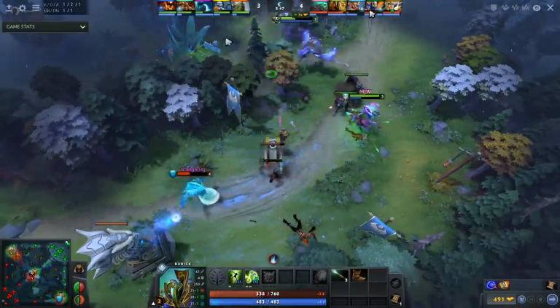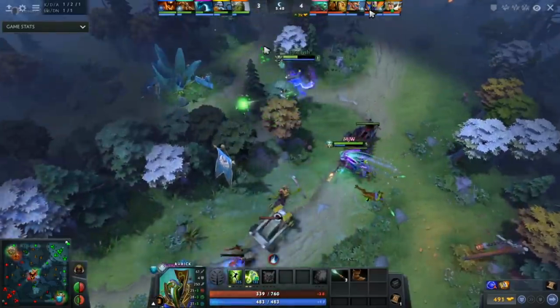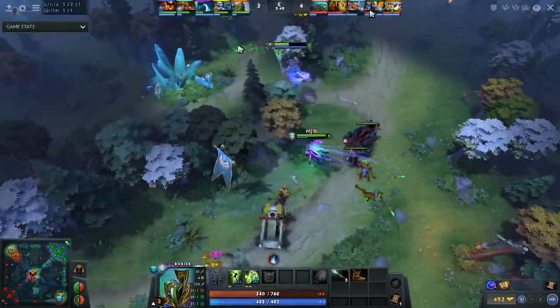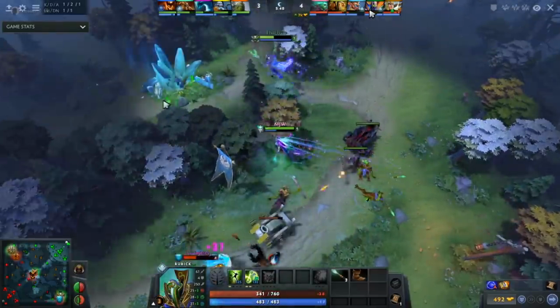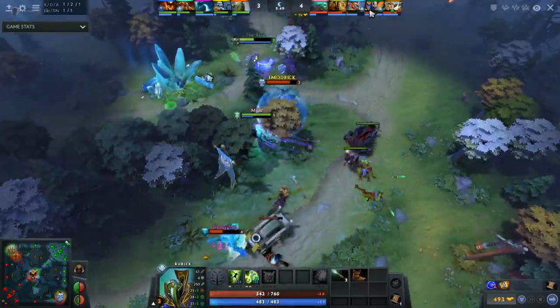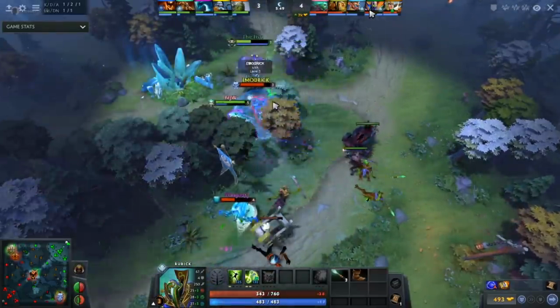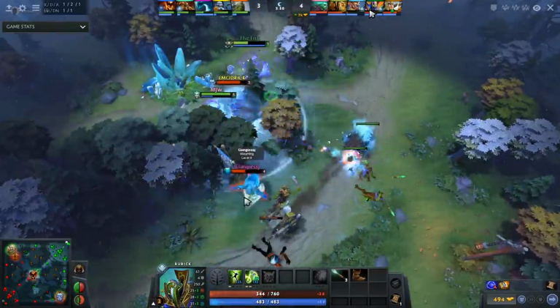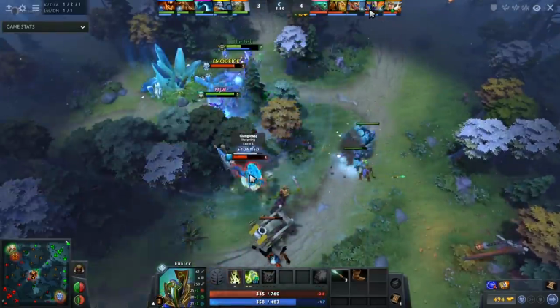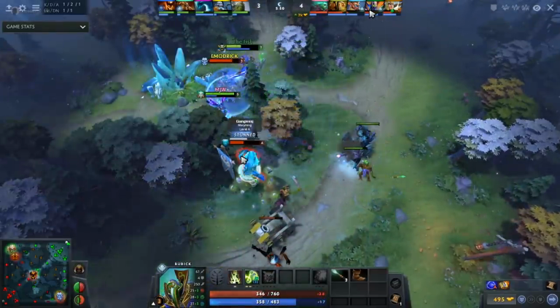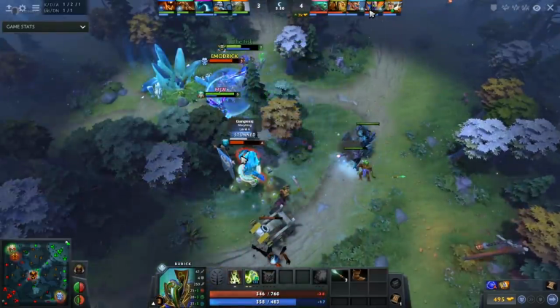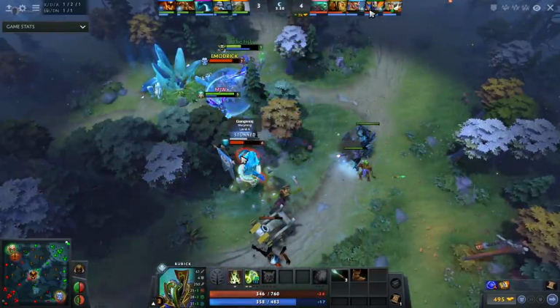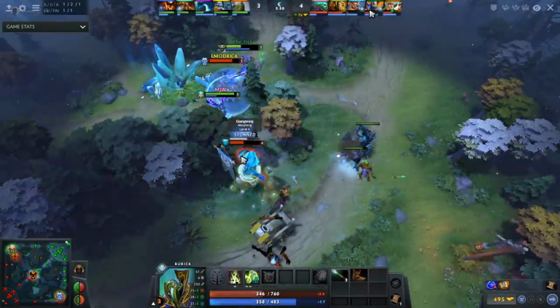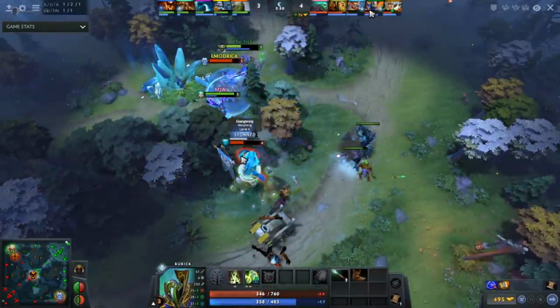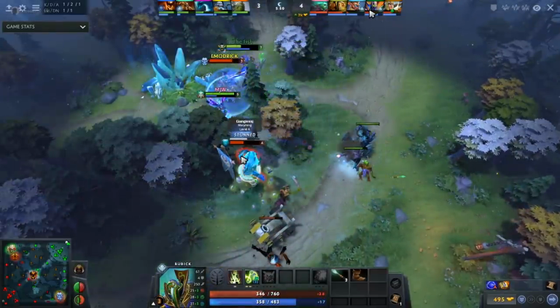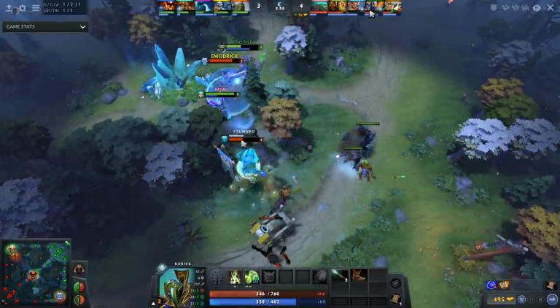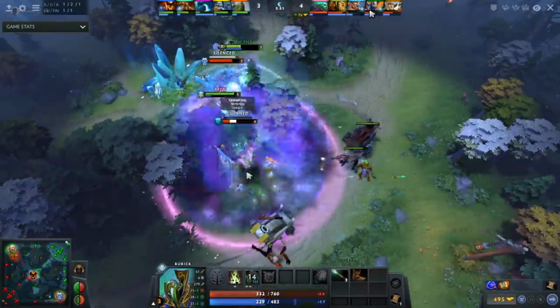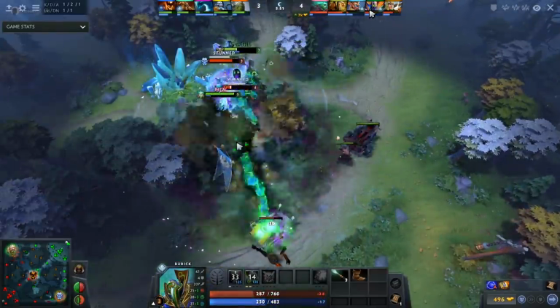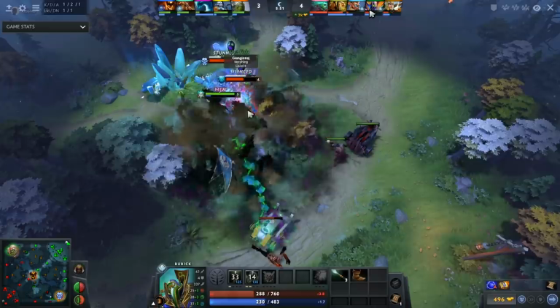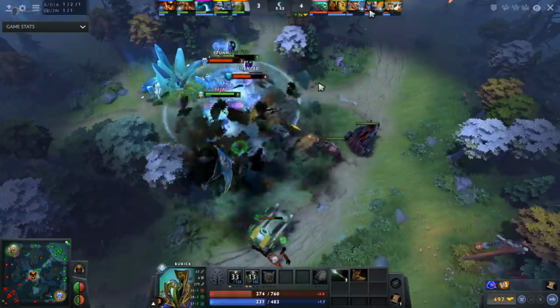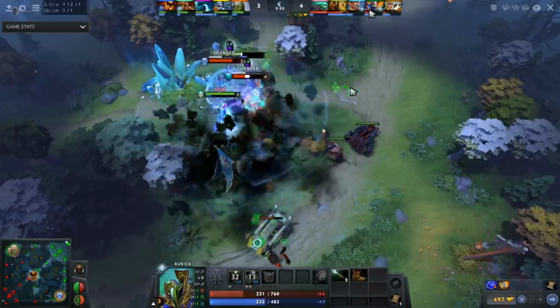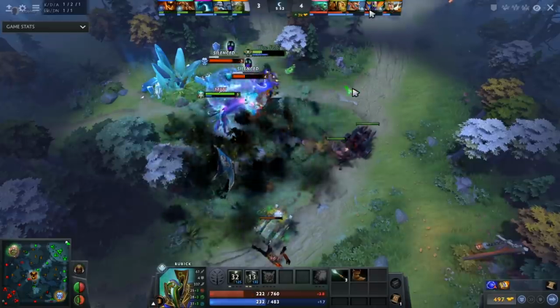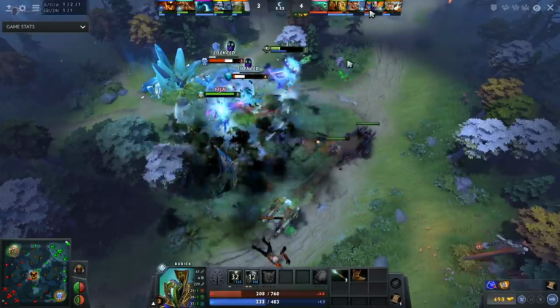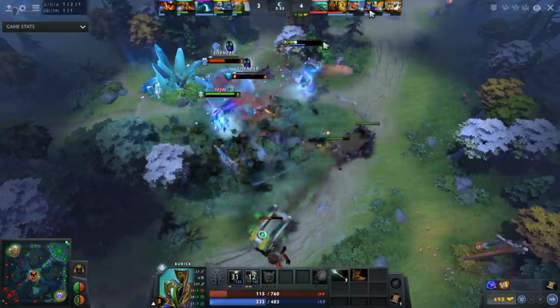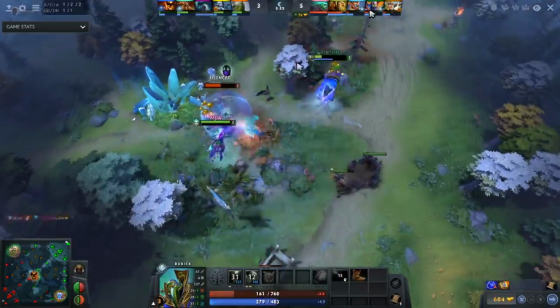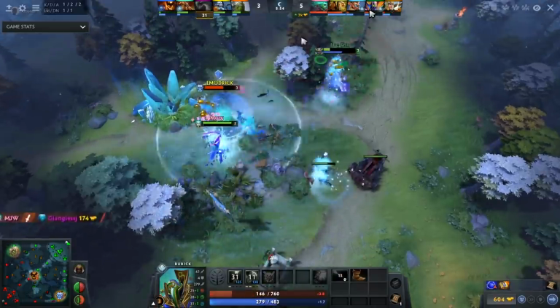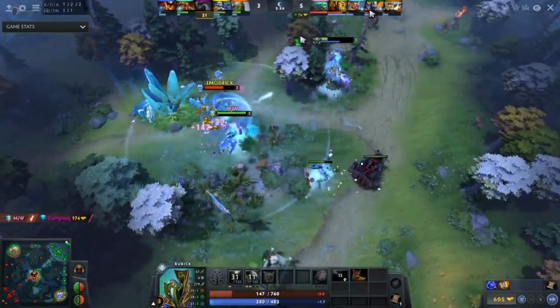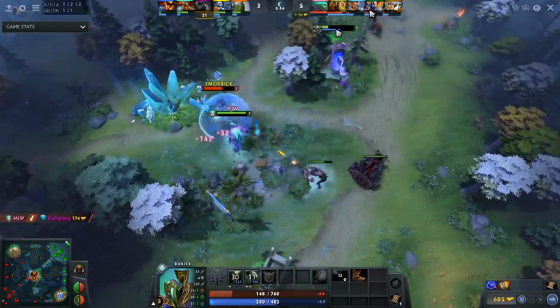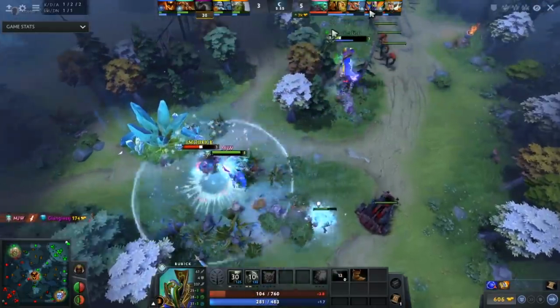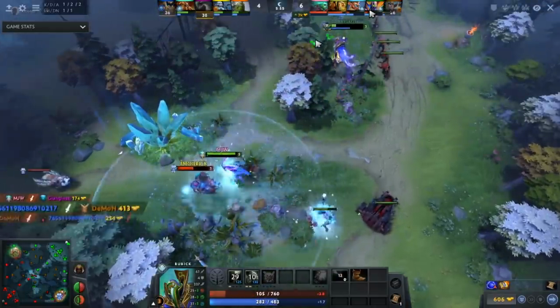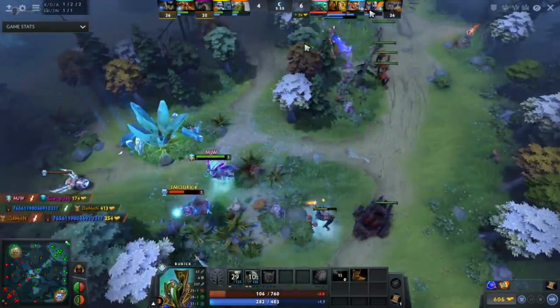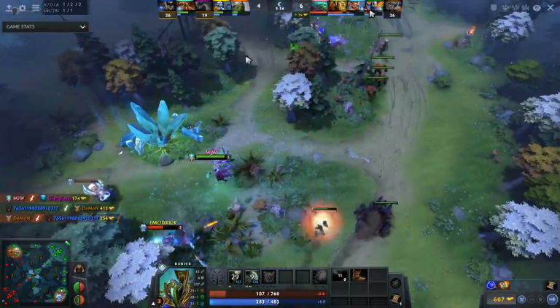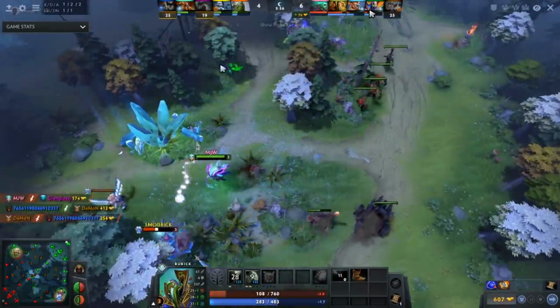I like that he's contested the pull, he just went too aggressive when going about it. He could have just Fade Bolted the wave or even just told his DP to shift over — that would be totally fine. In fact, if the DP shifts over there, they'd be able to get a full small camp as well. Good wand usage there.